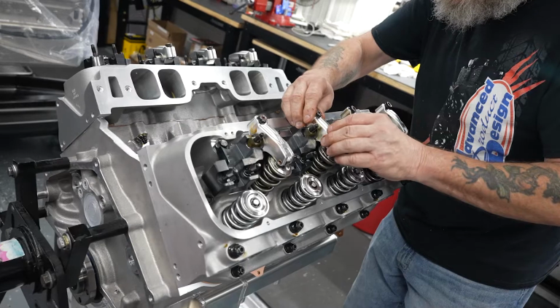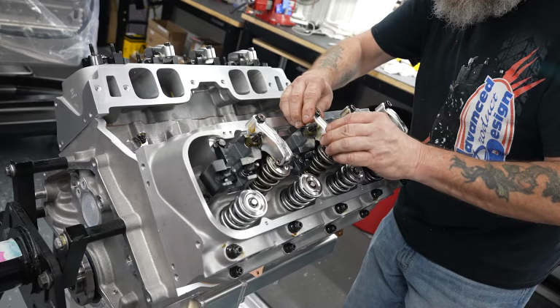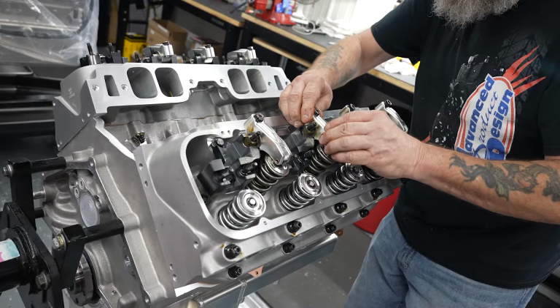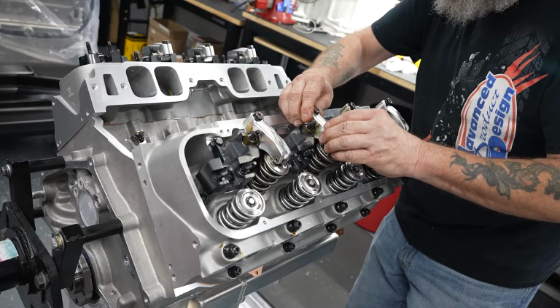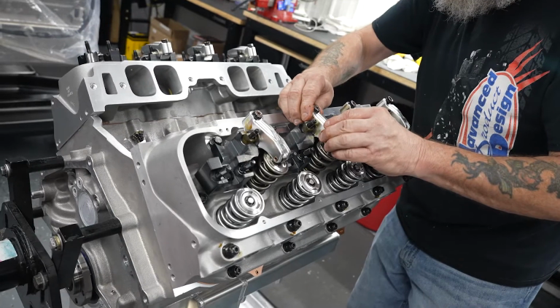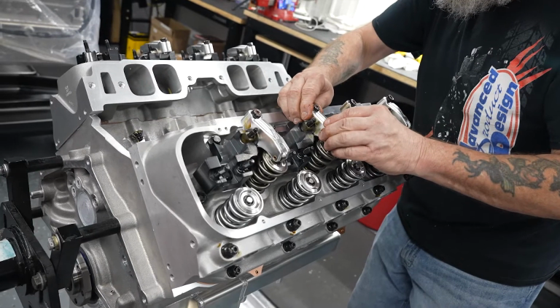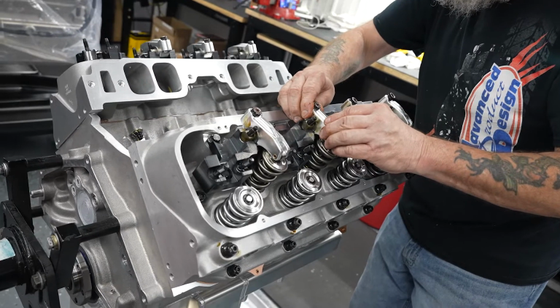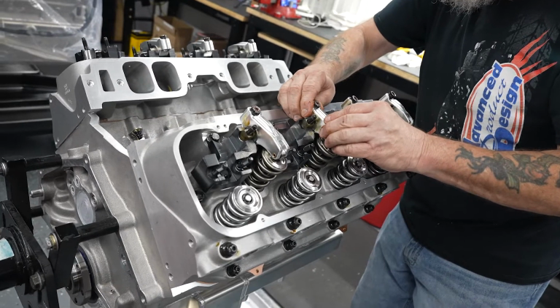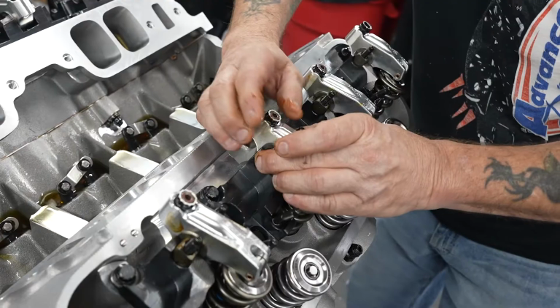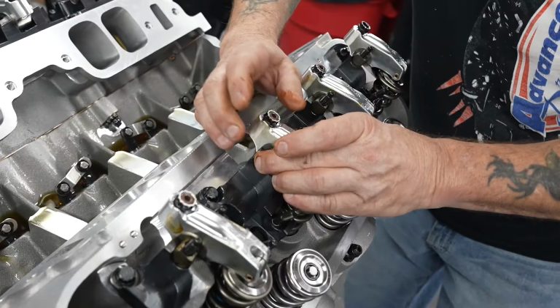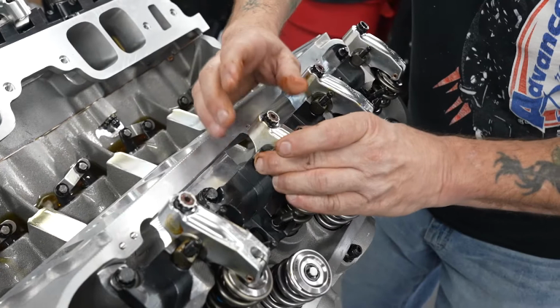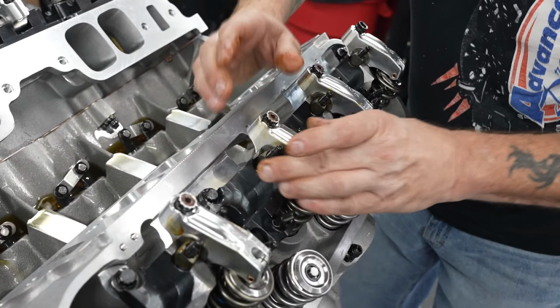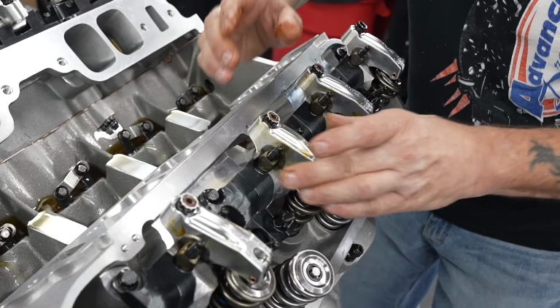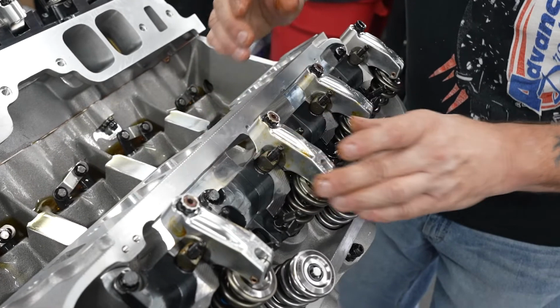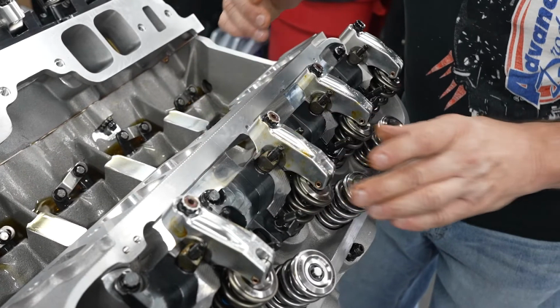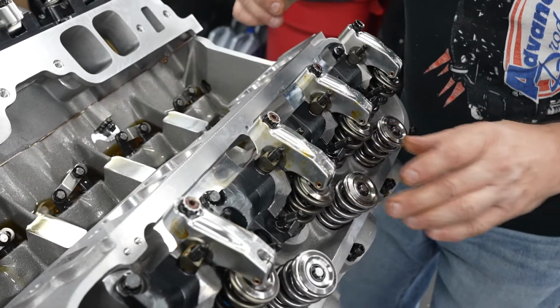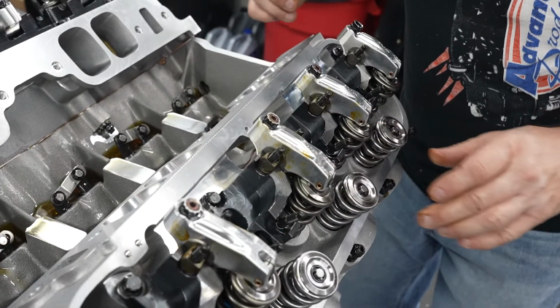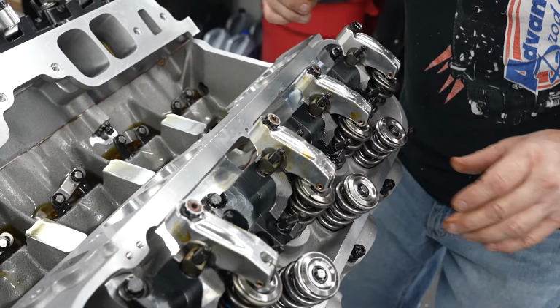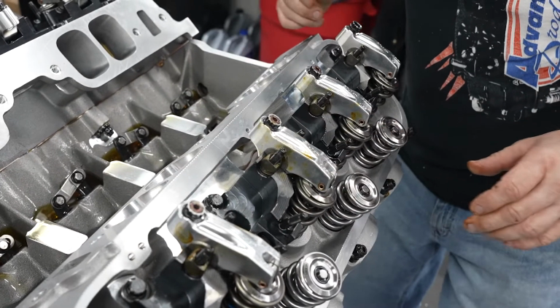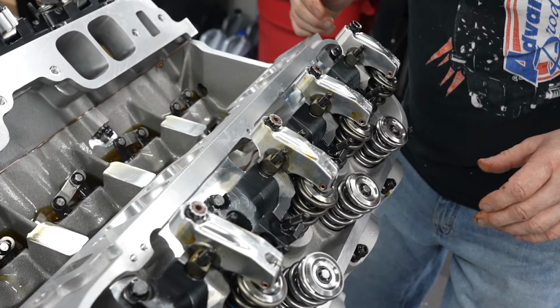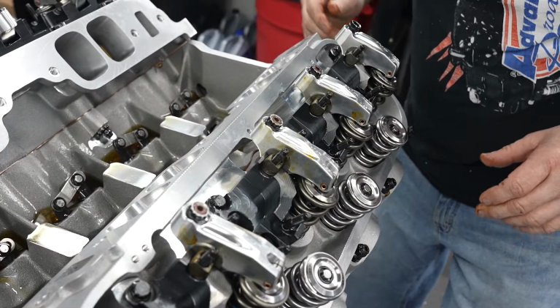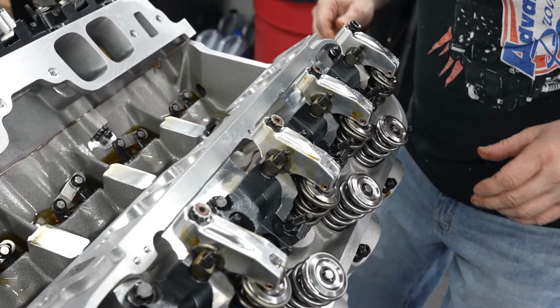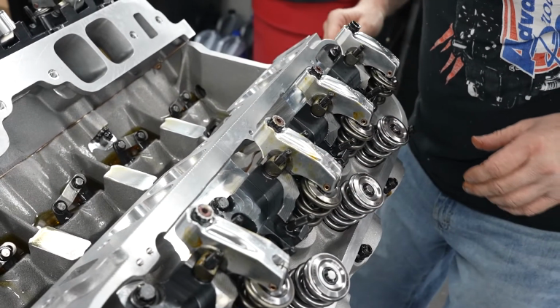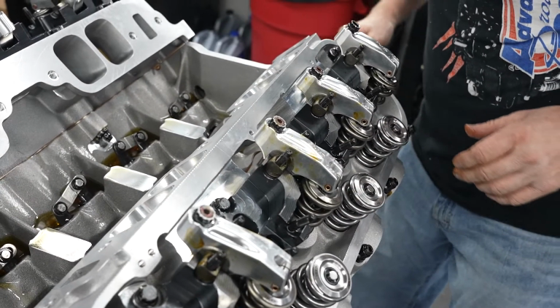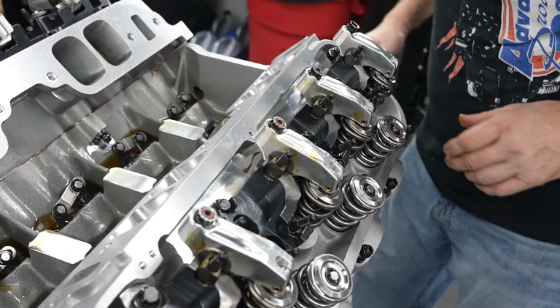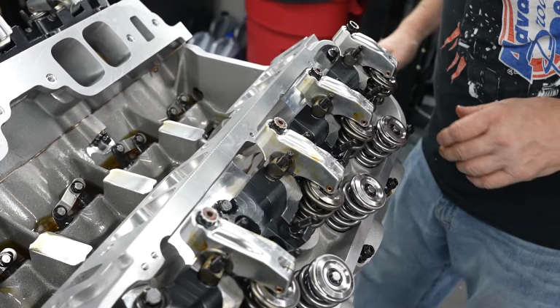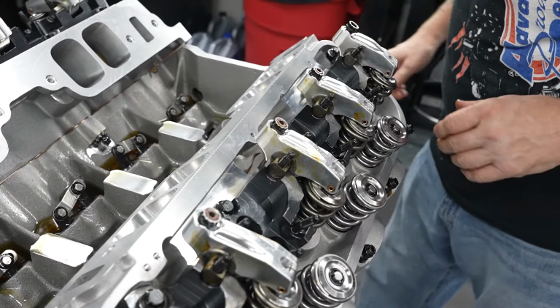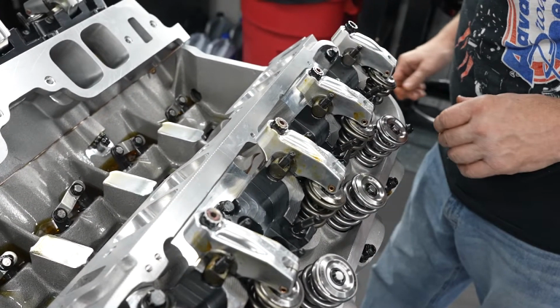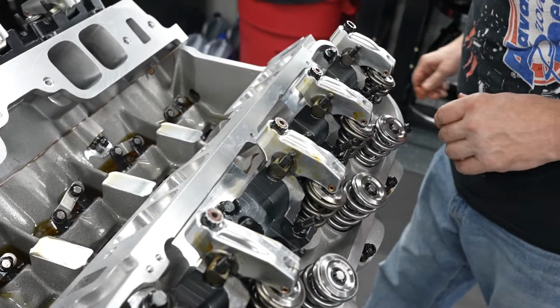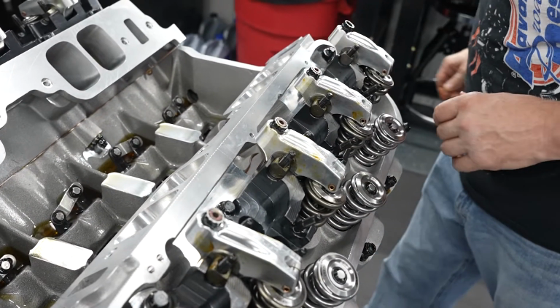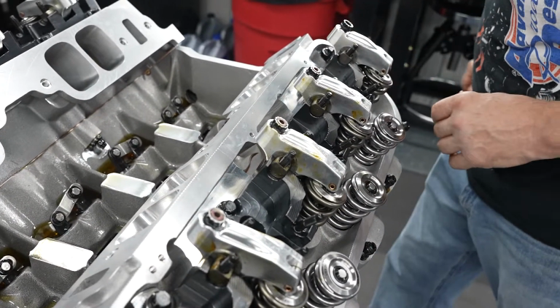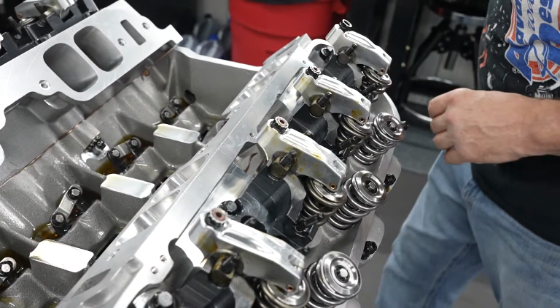The rocker arm that we made on our Manford took roughly 18 minutes. On this machine, it's under 10.